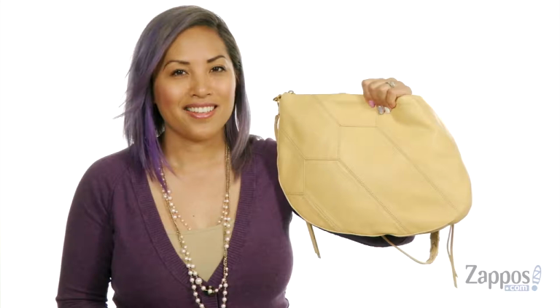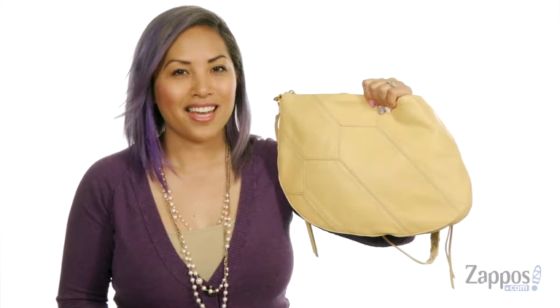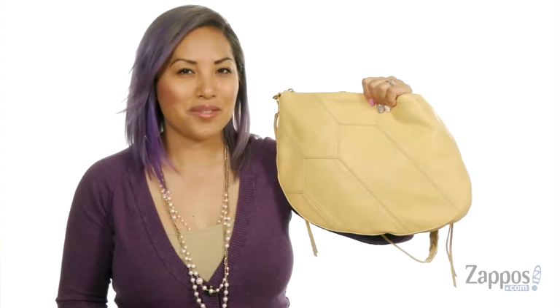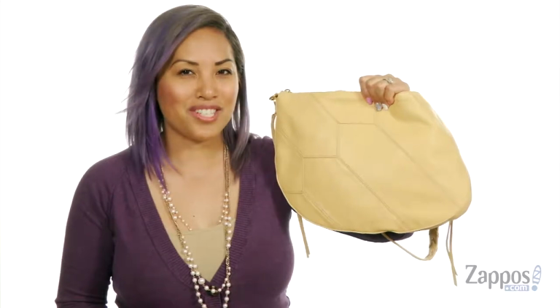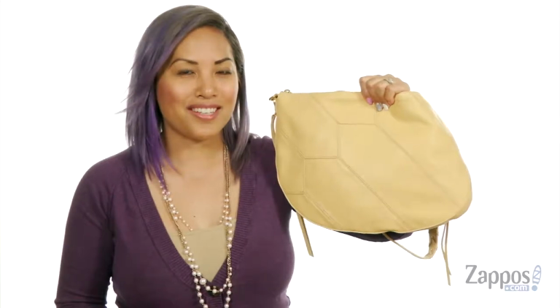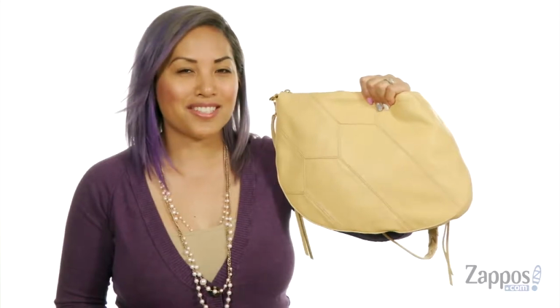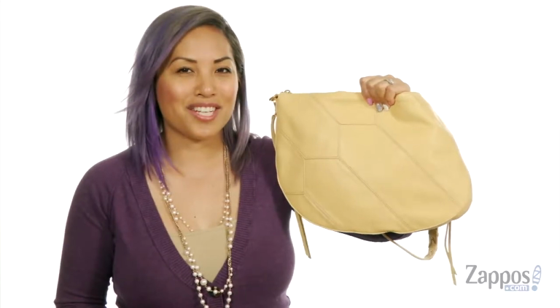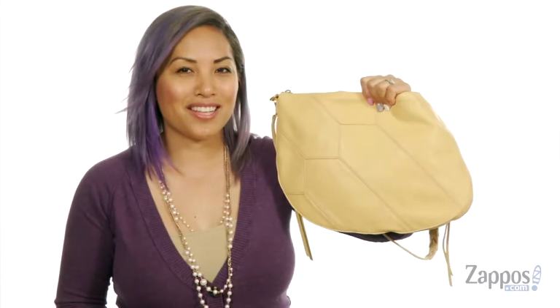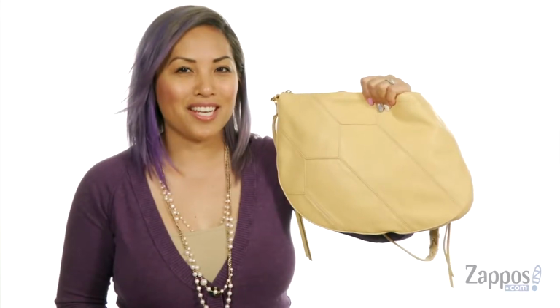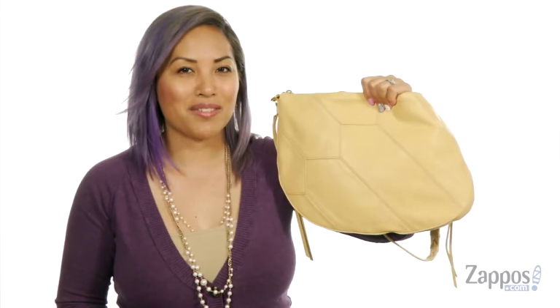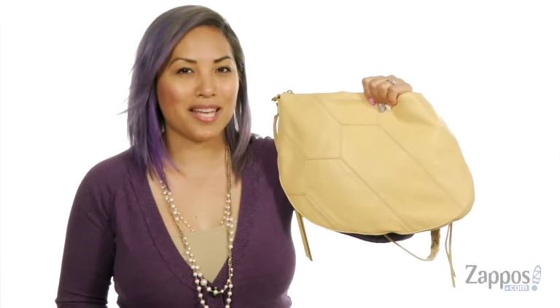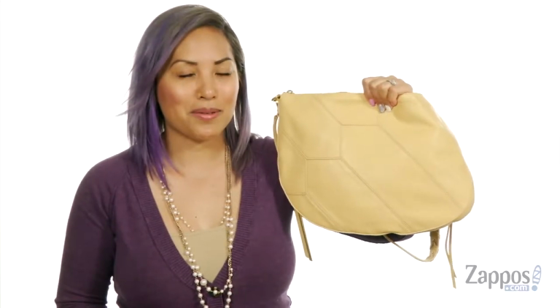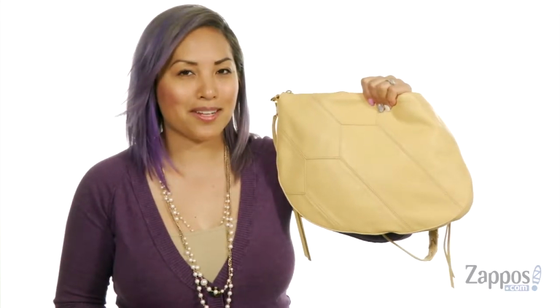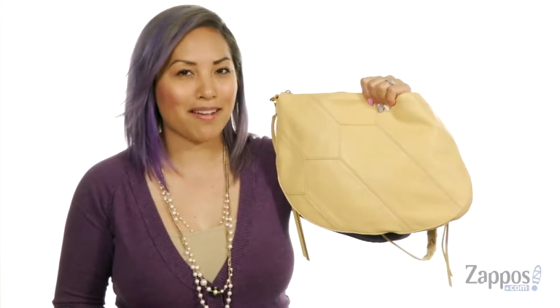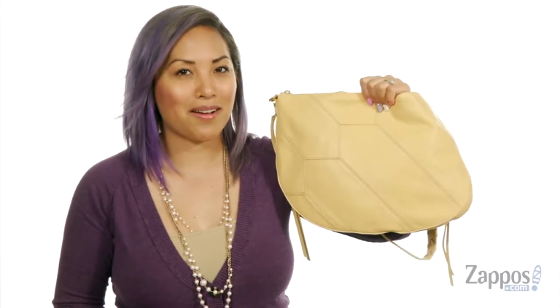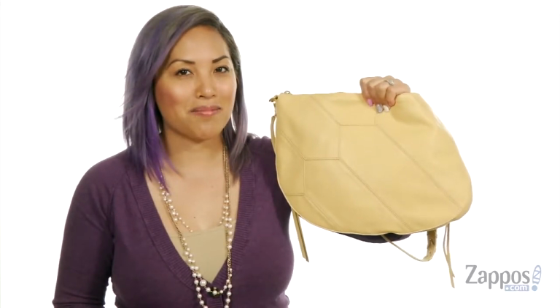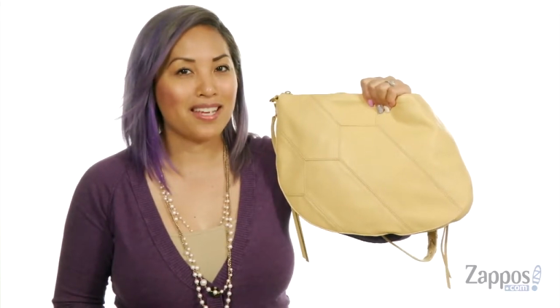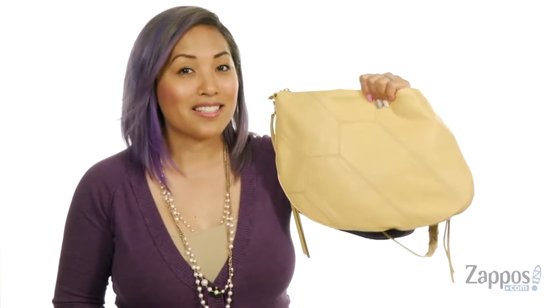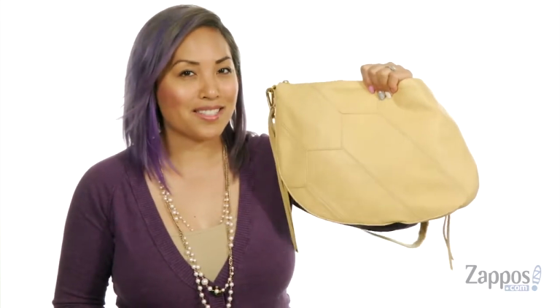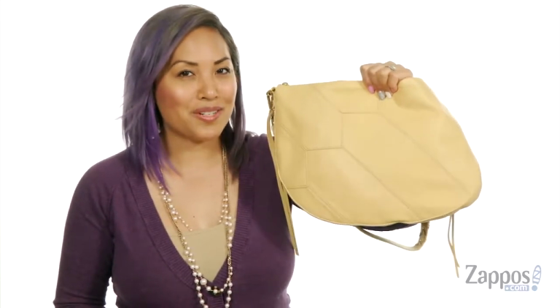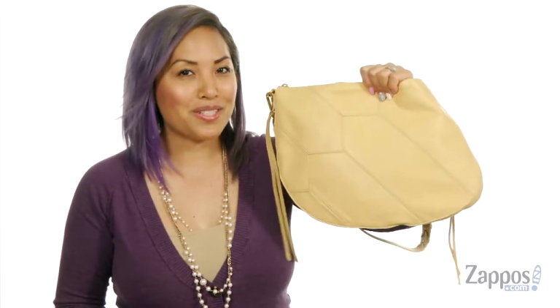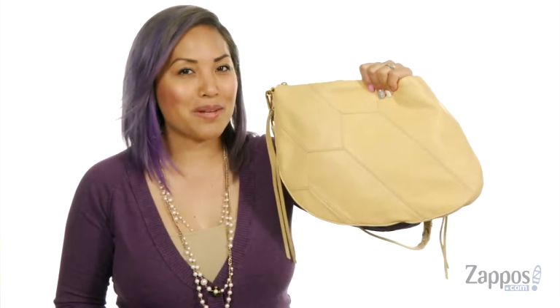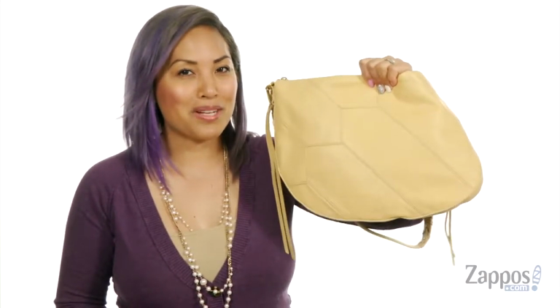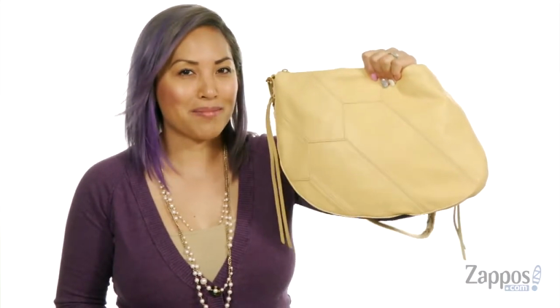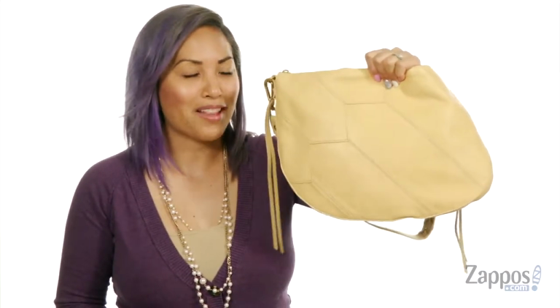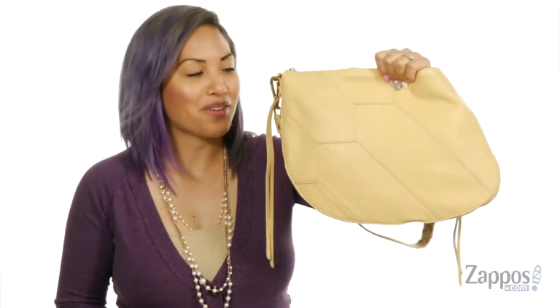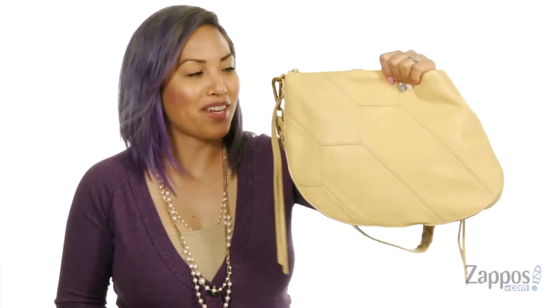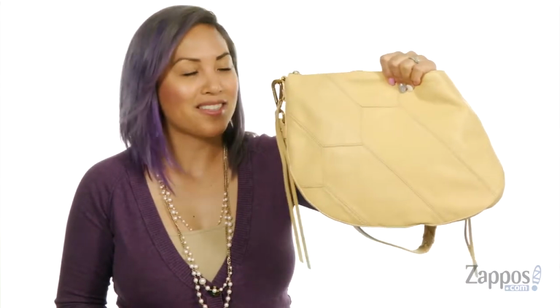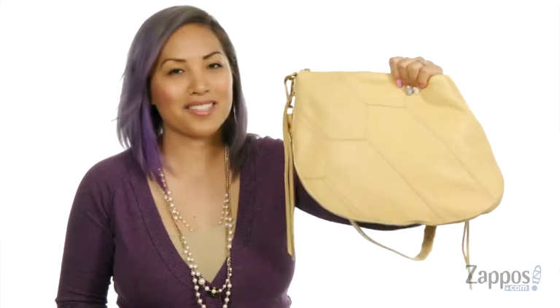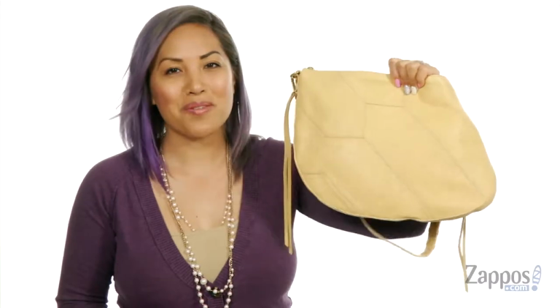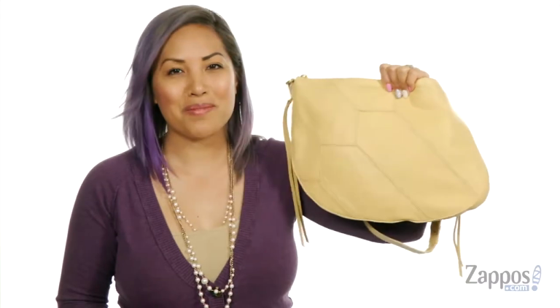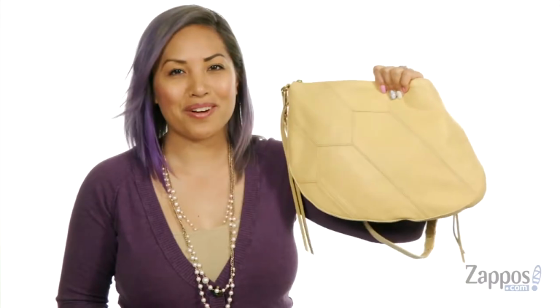Hey Sweet Cheeks, it's Gina Lin here with Zappos.com. Cisco is going to put a smile on your face — it's from Hobo.